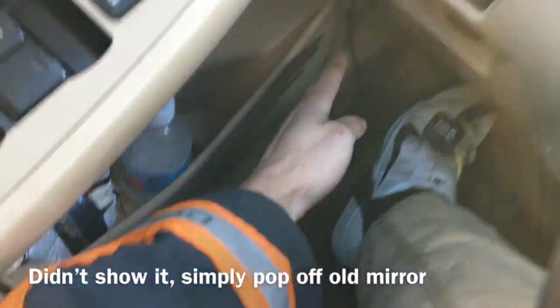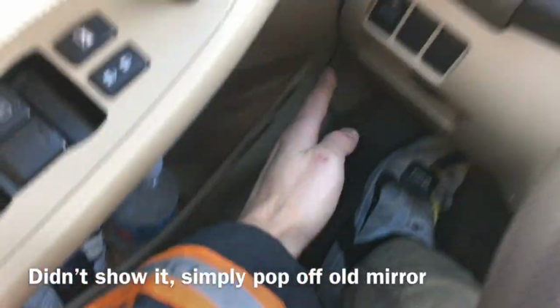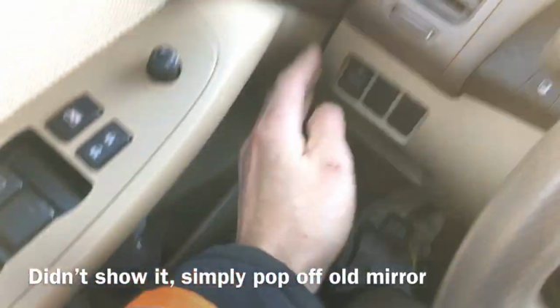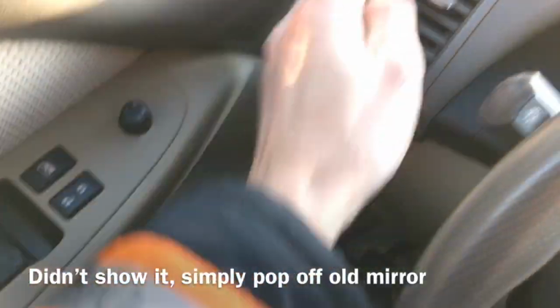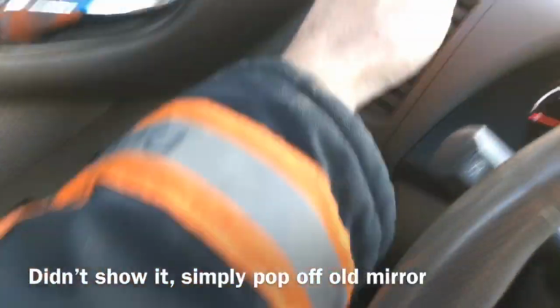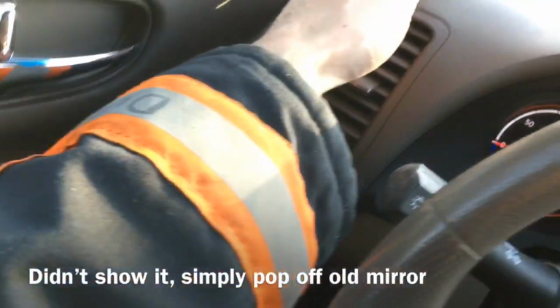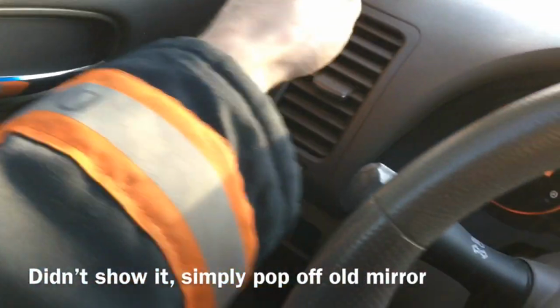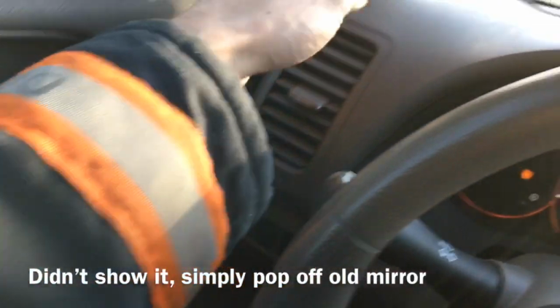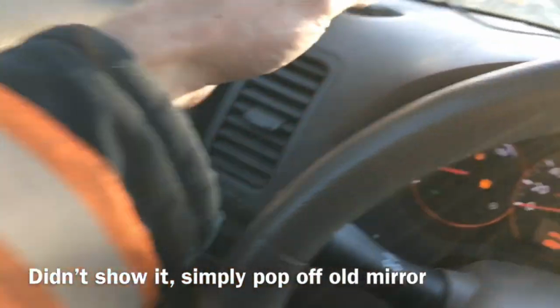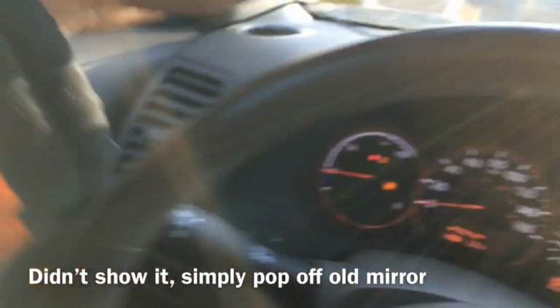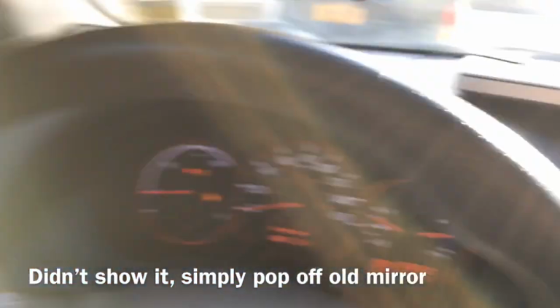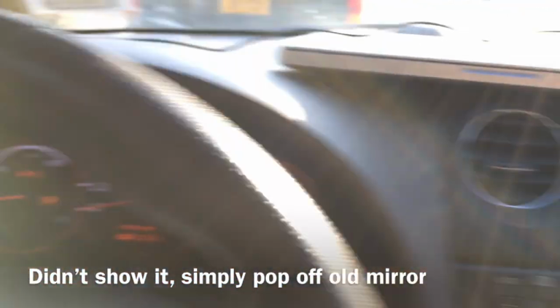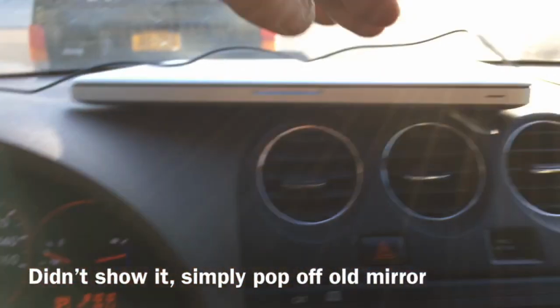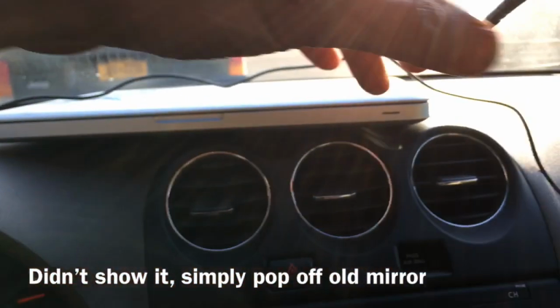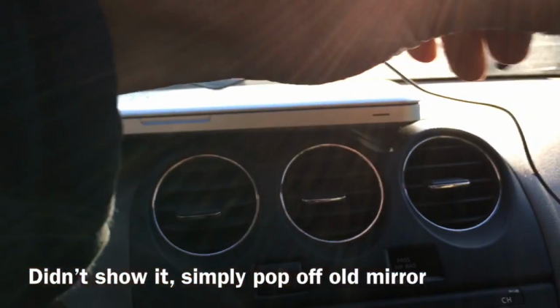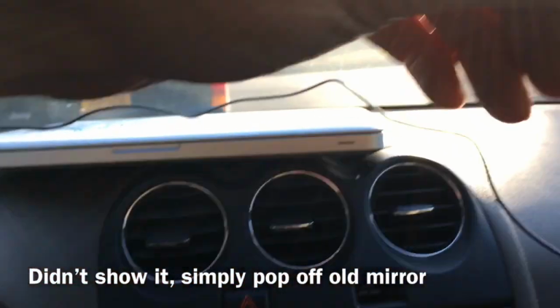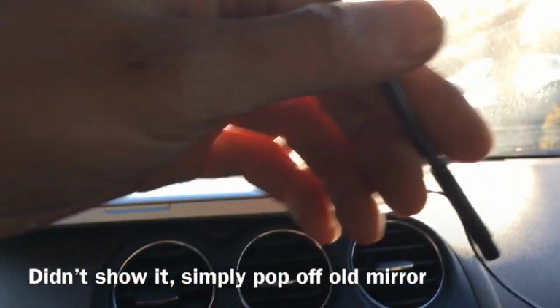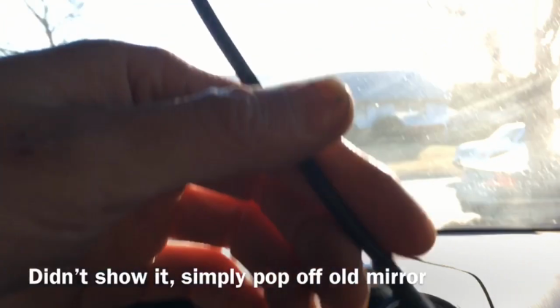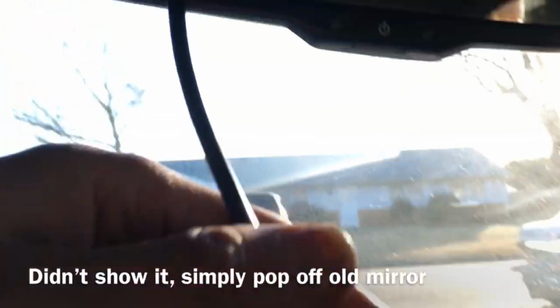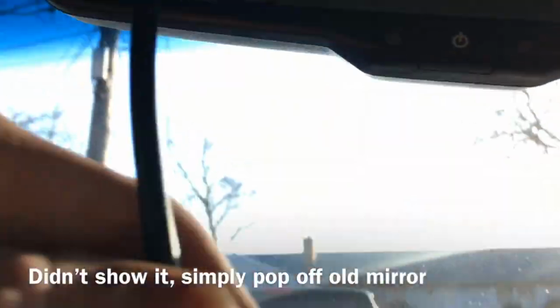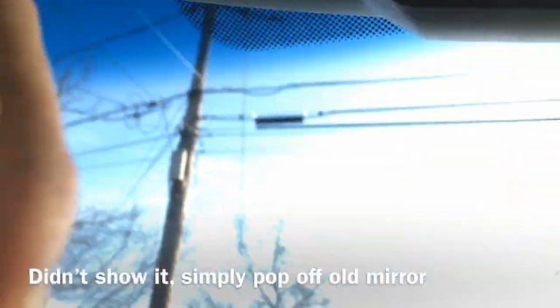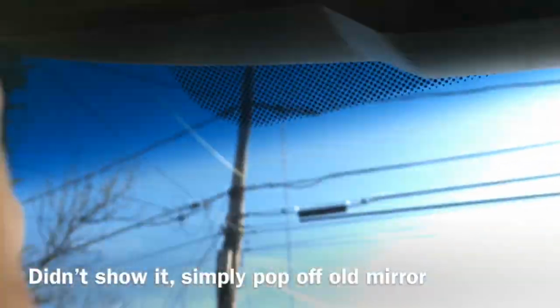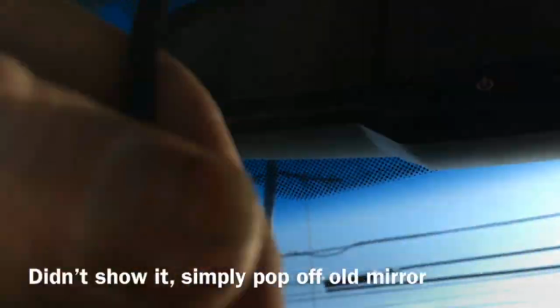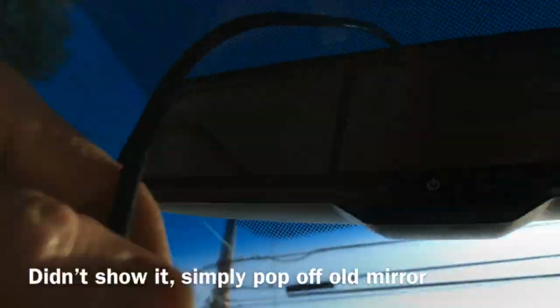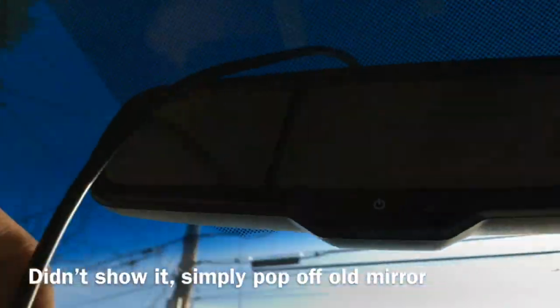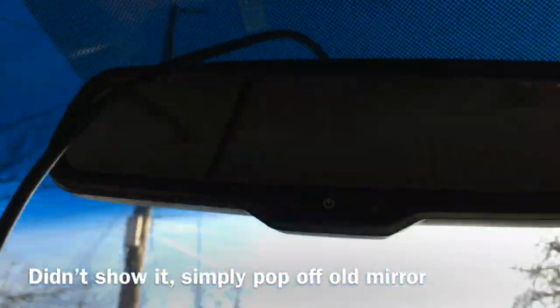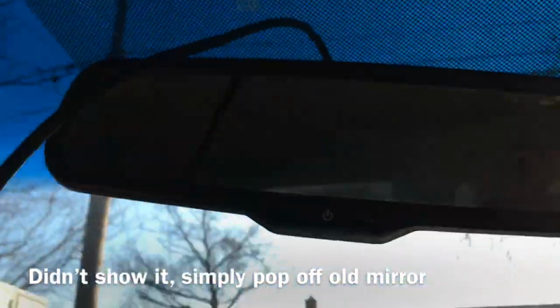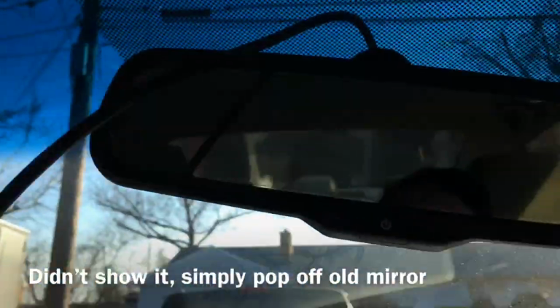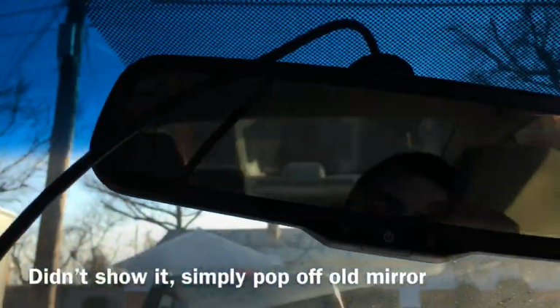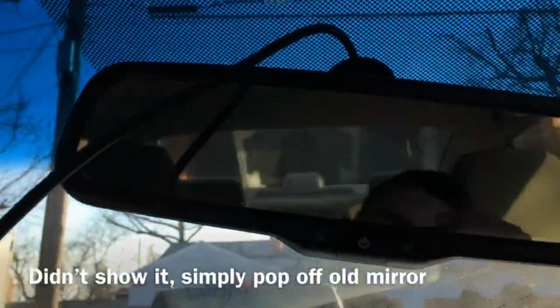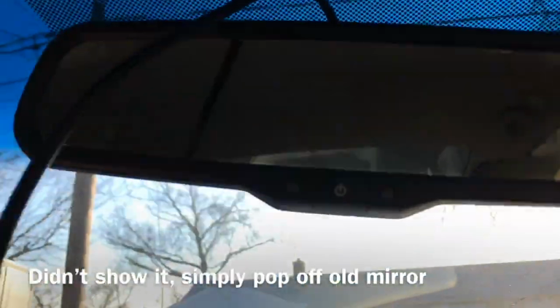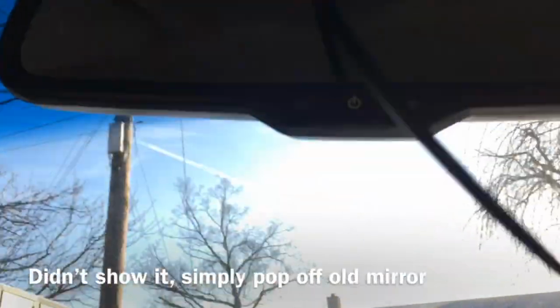I'm going to tuck all the wires in along the bottom here of the trim, run it up, tuck the rest, and then here it's going to get connected to the actual mirror slash camera.